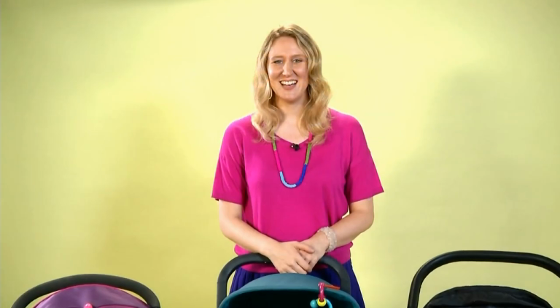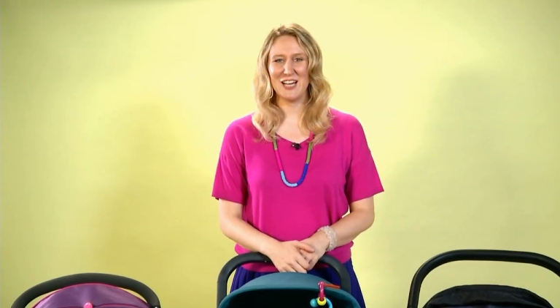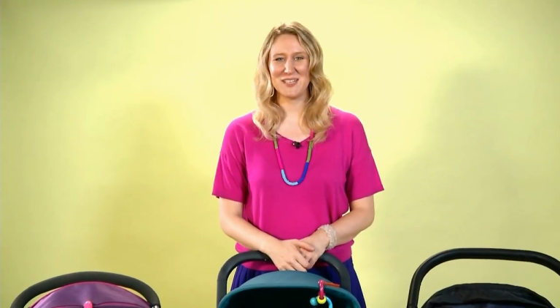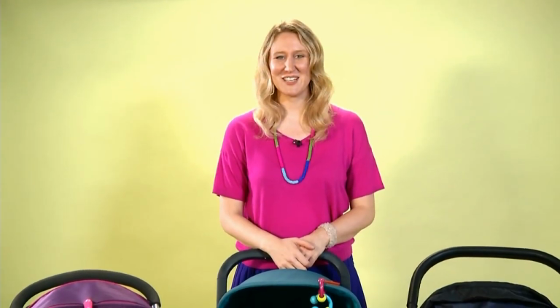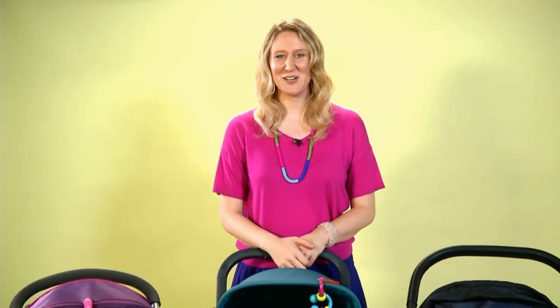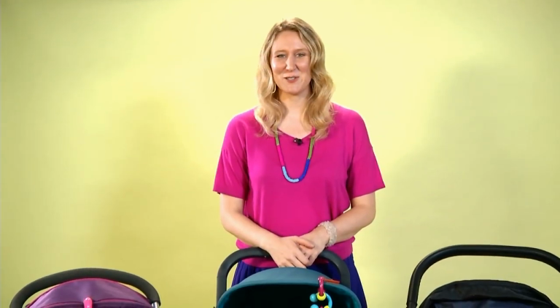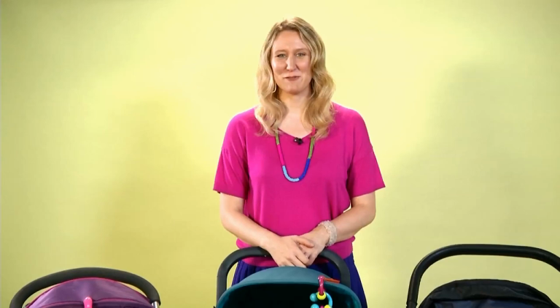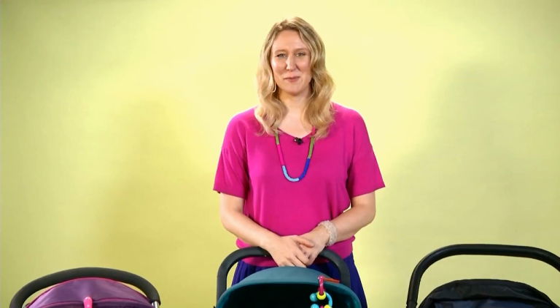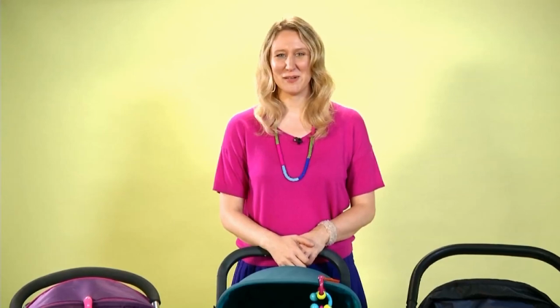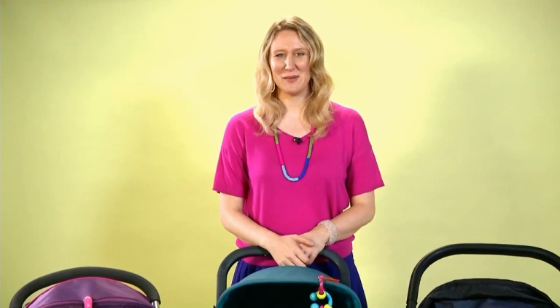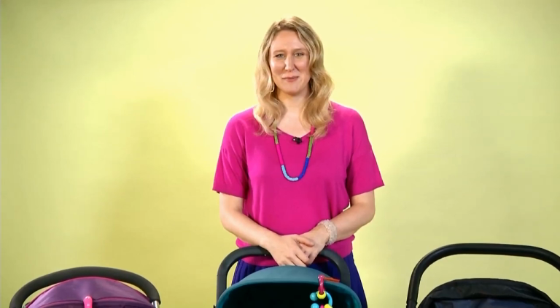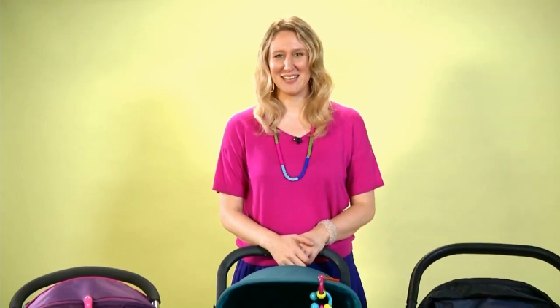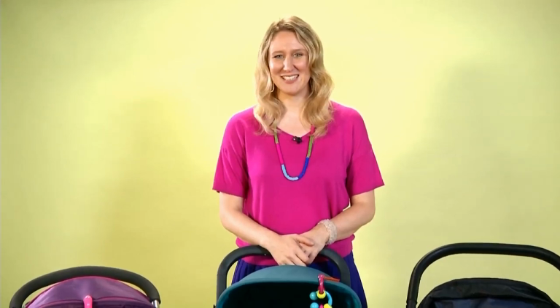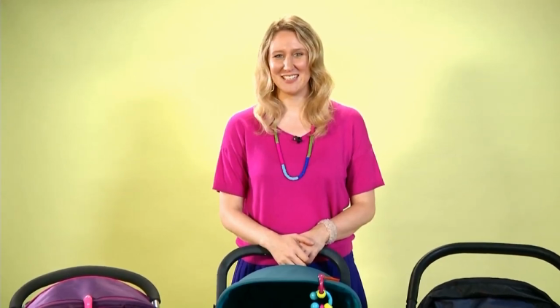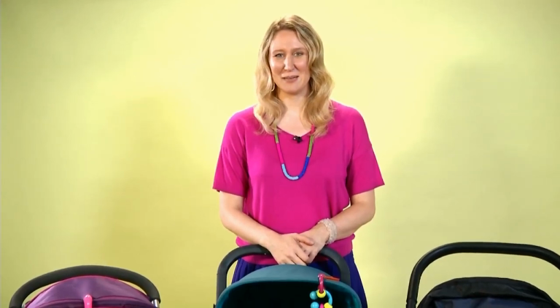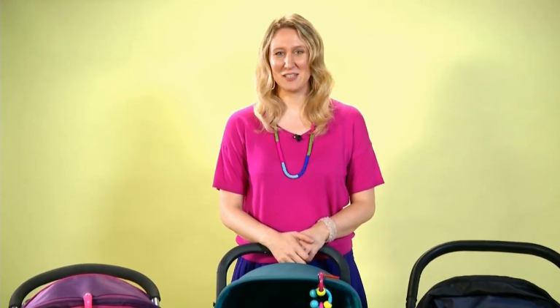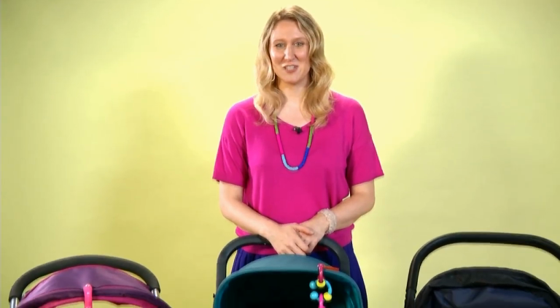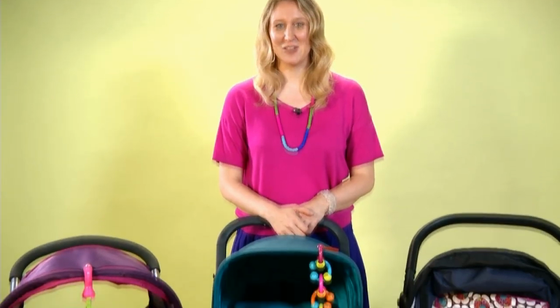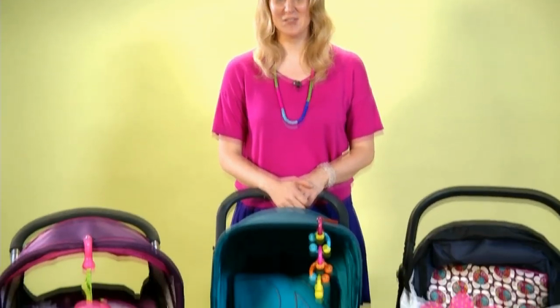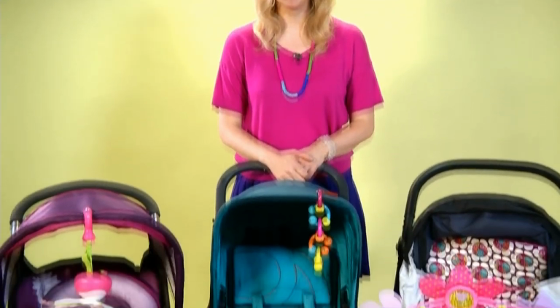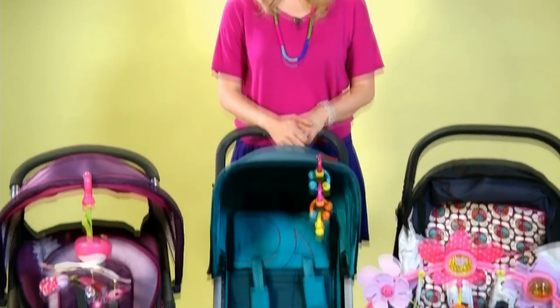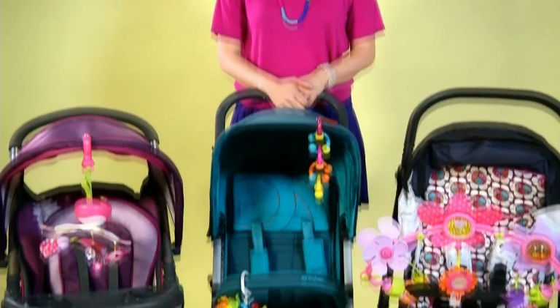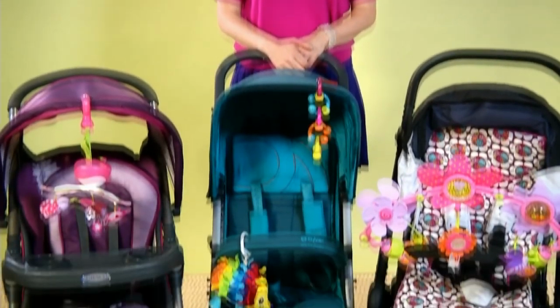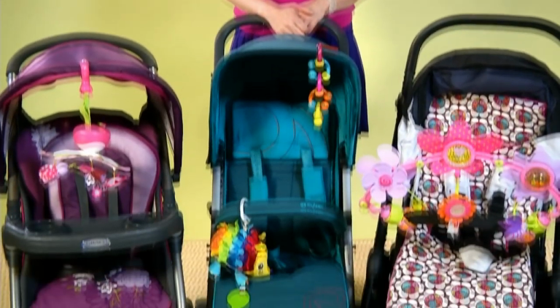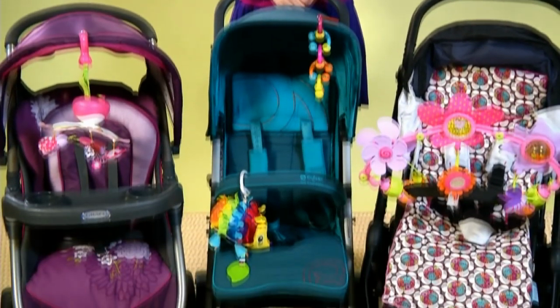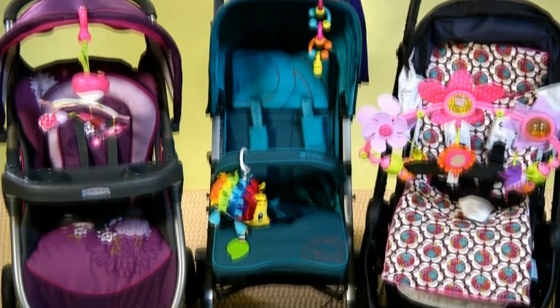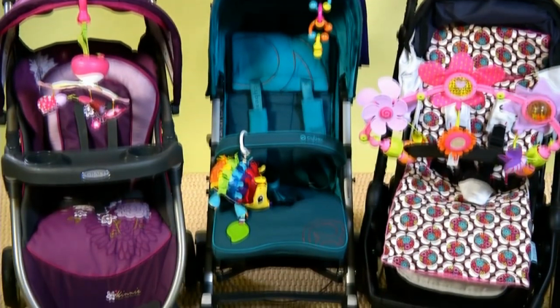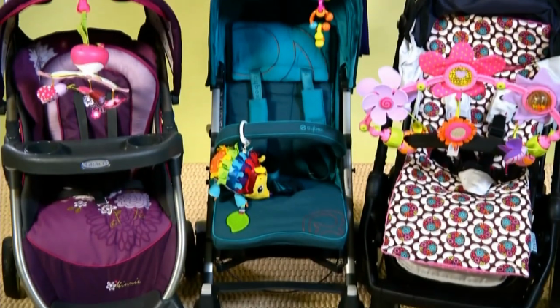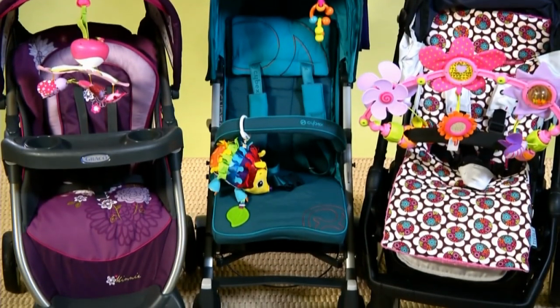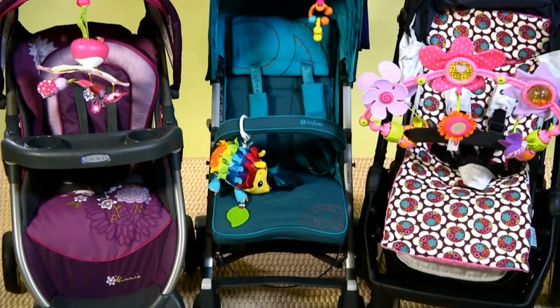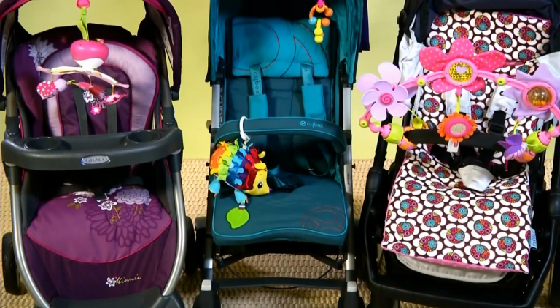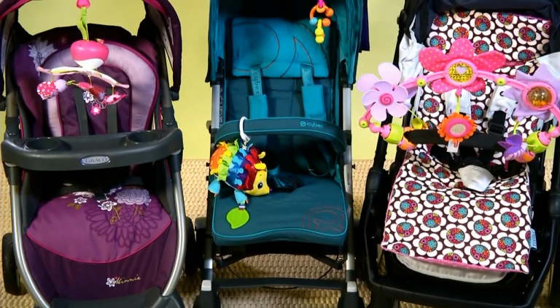Hi, I'm Jessica Hartshorn from American Baby Magazine, and I'm going to show you how you can soup up your stroller with all kinds of fun accessories.